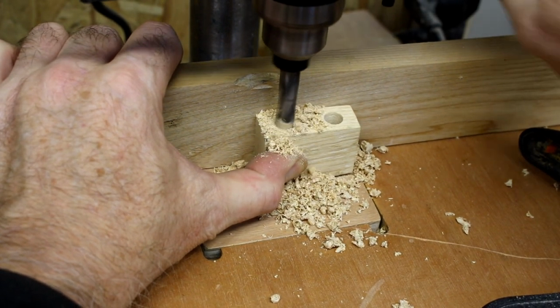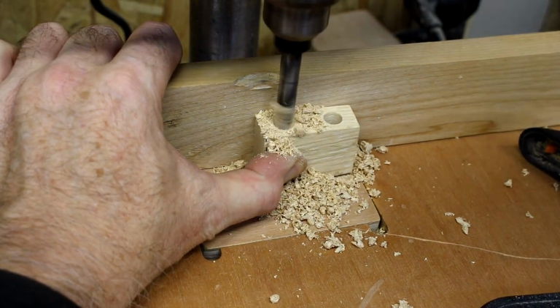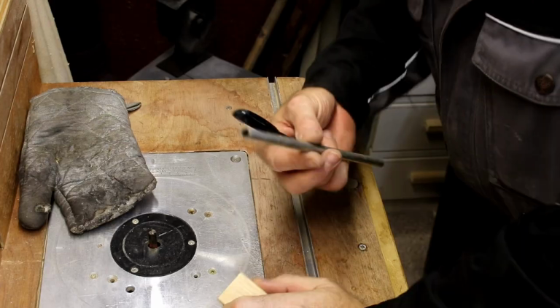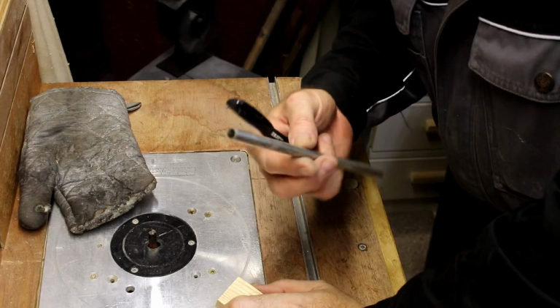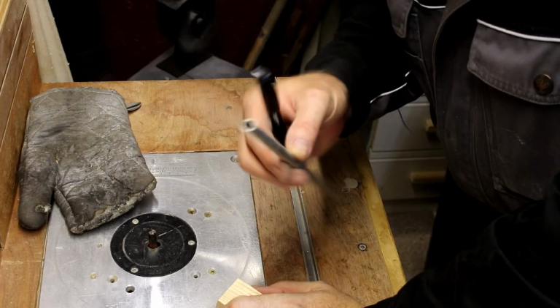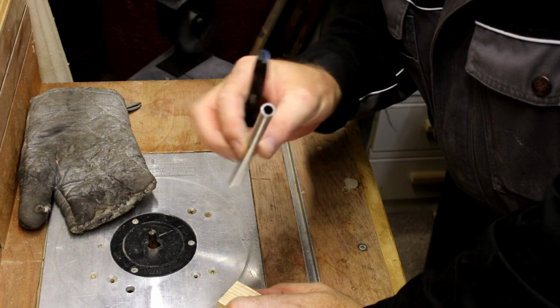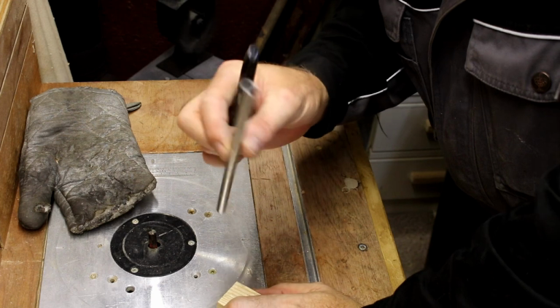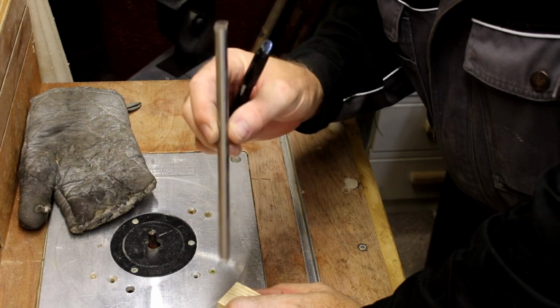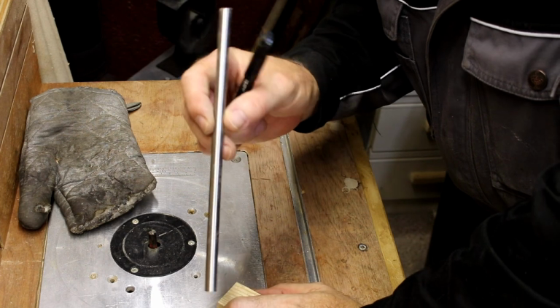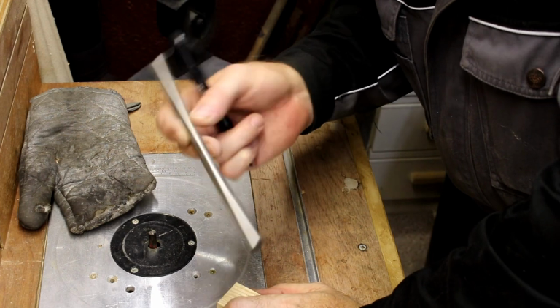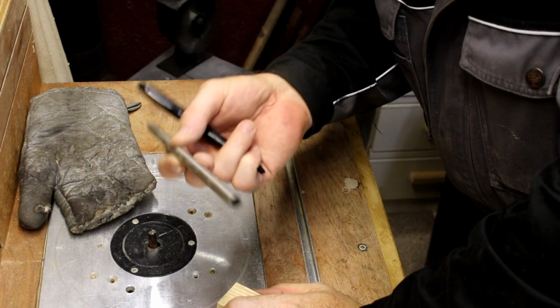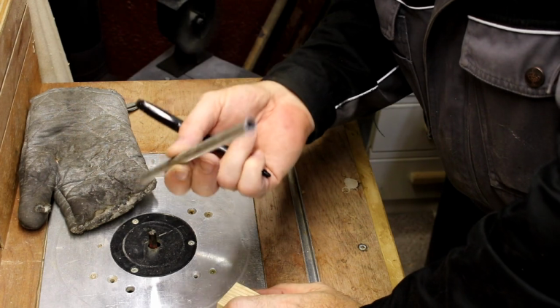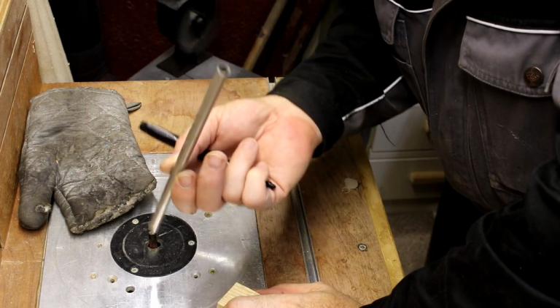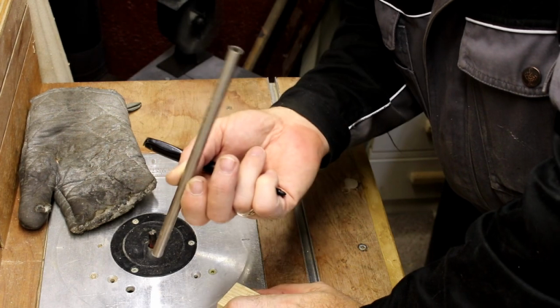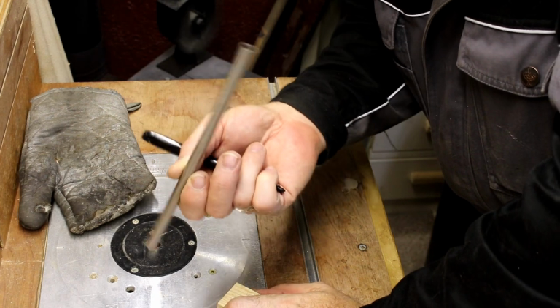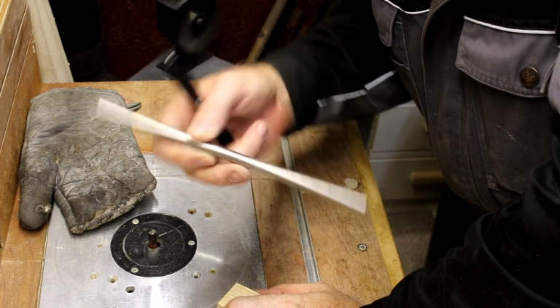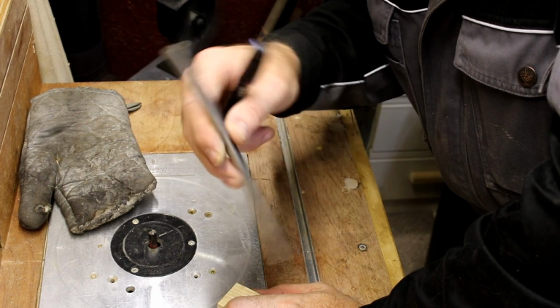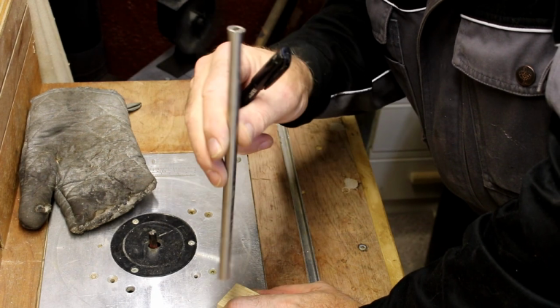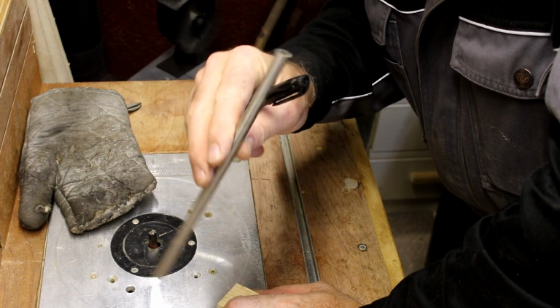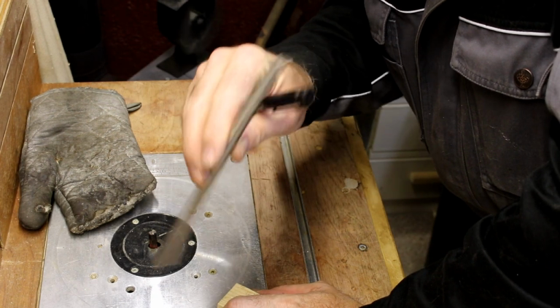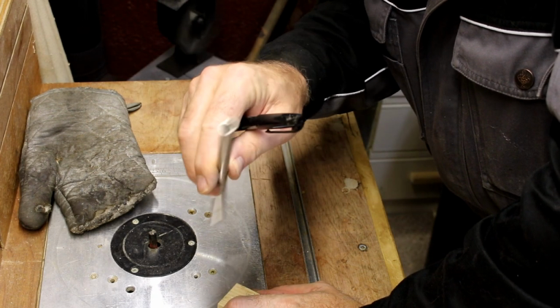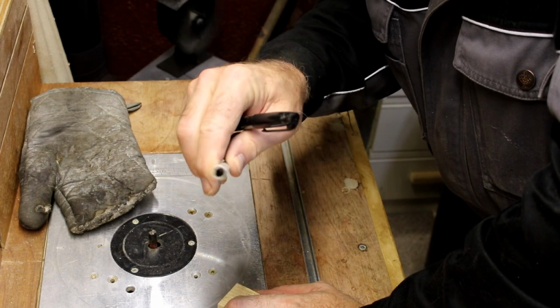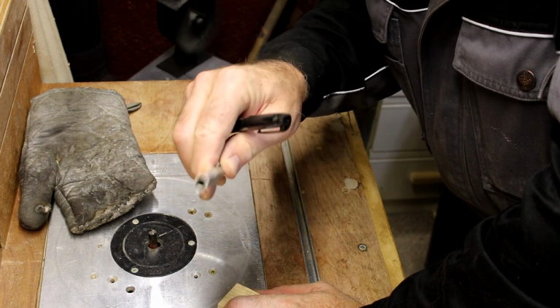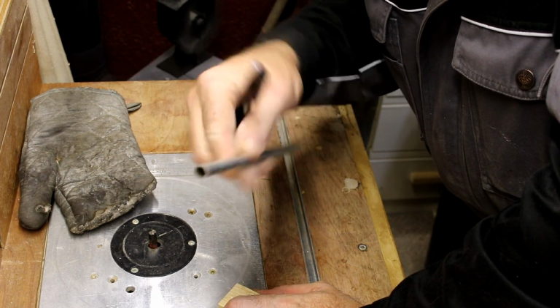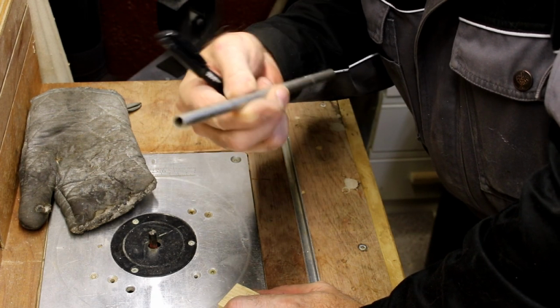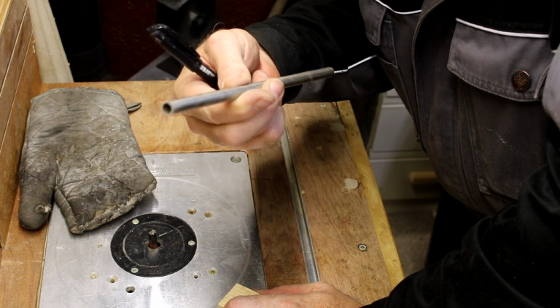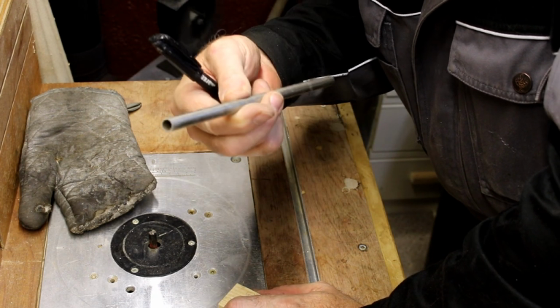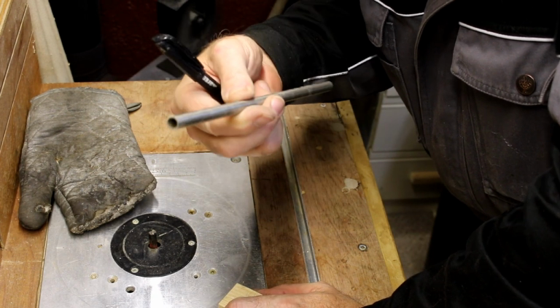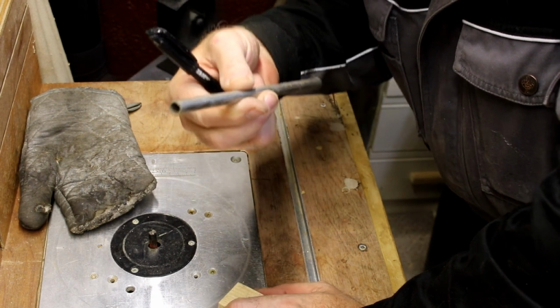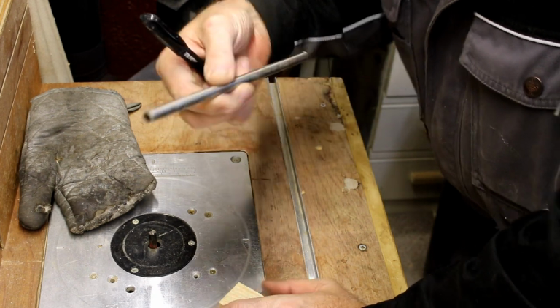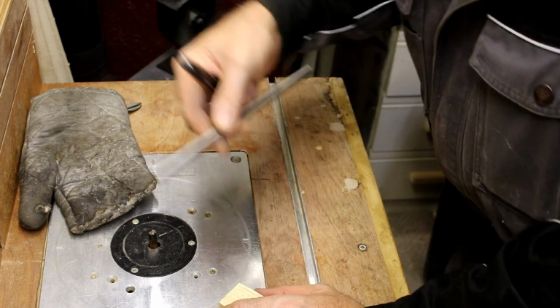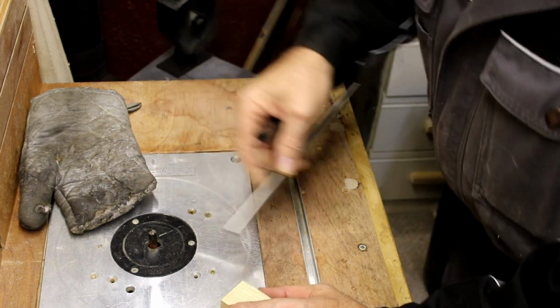I'm now just going to cut some of this steel tube down to act as the guides for the drill bit.